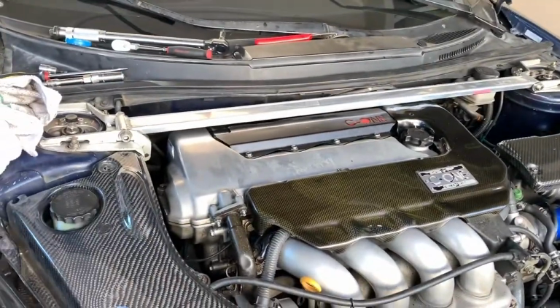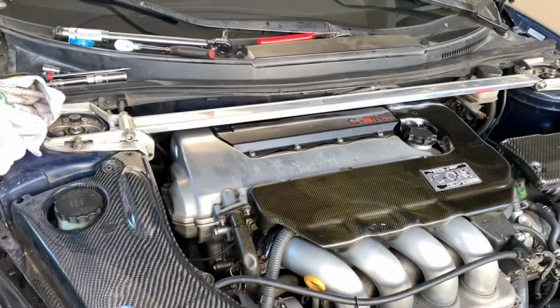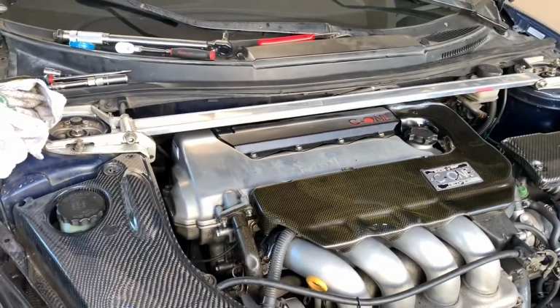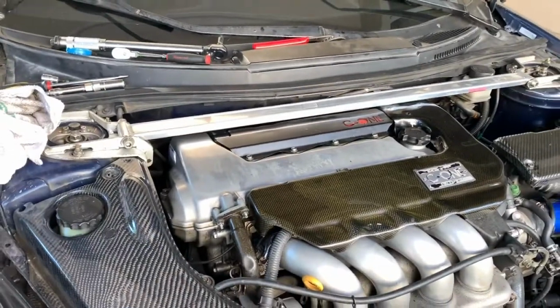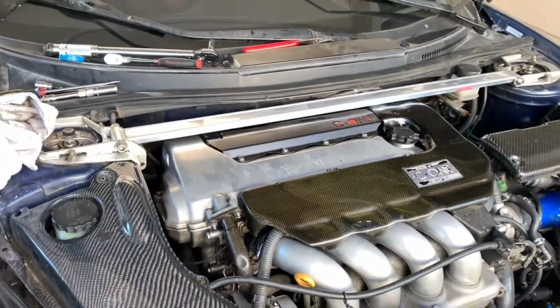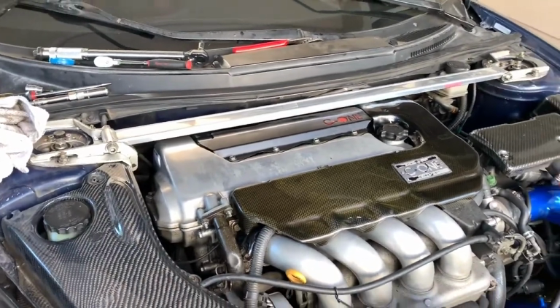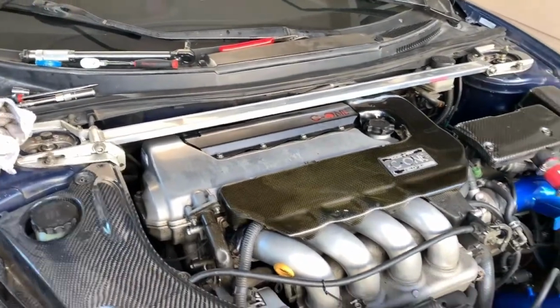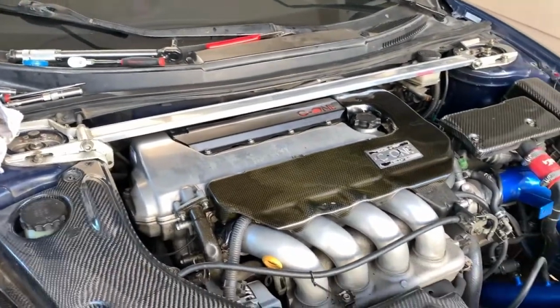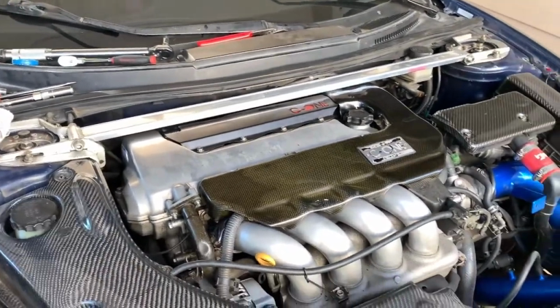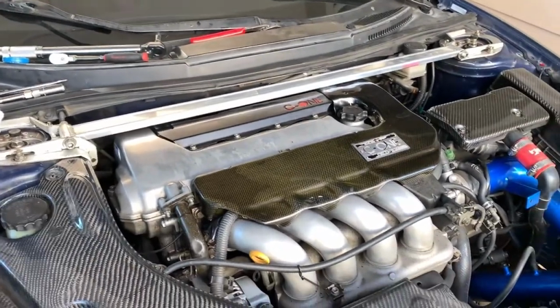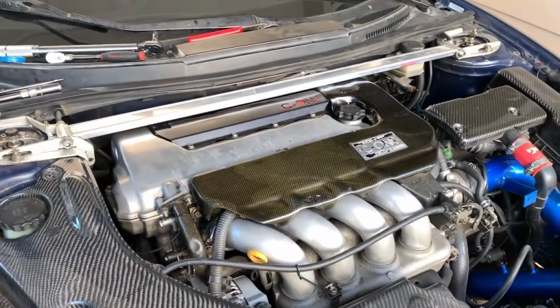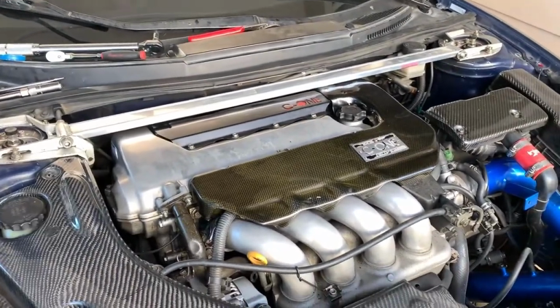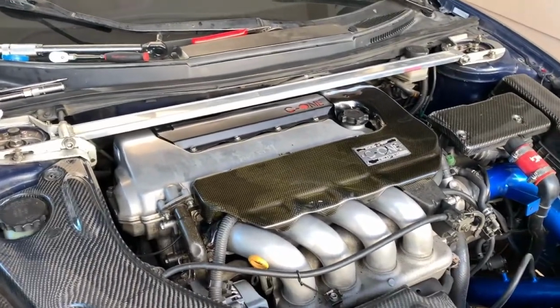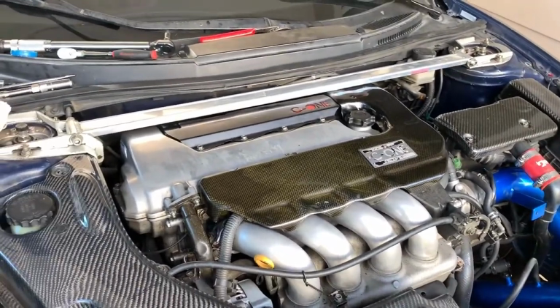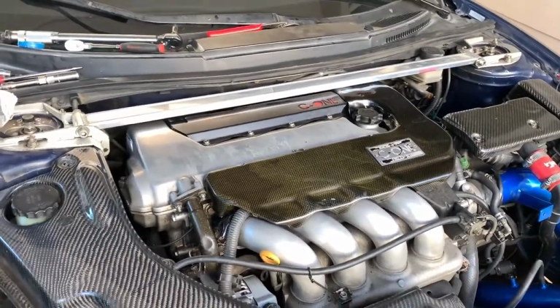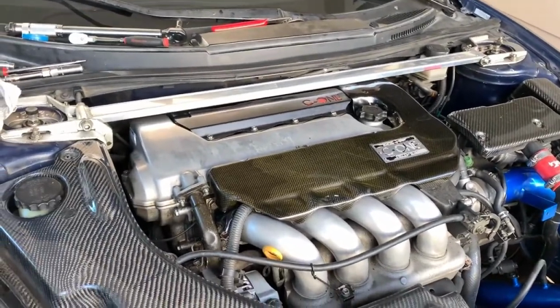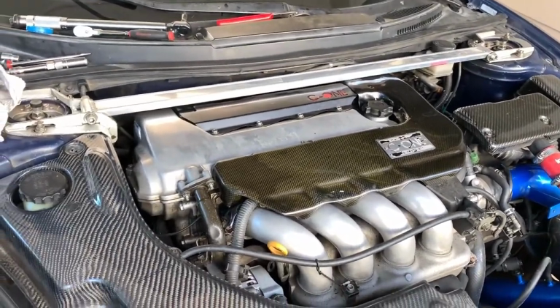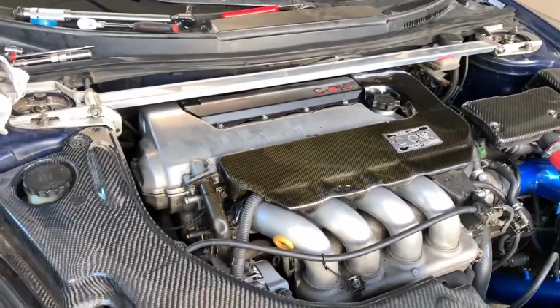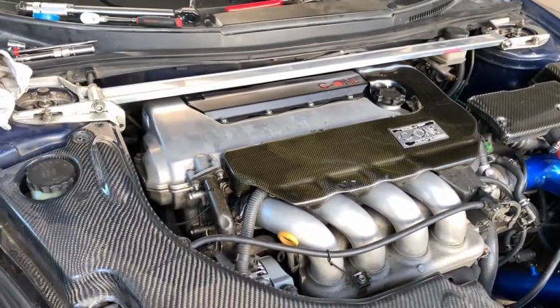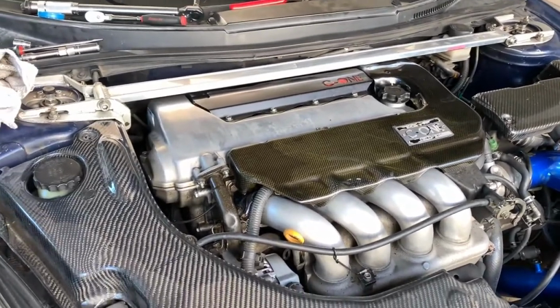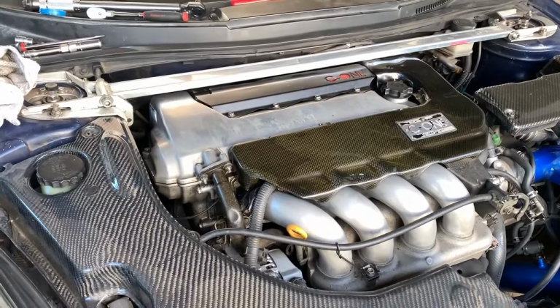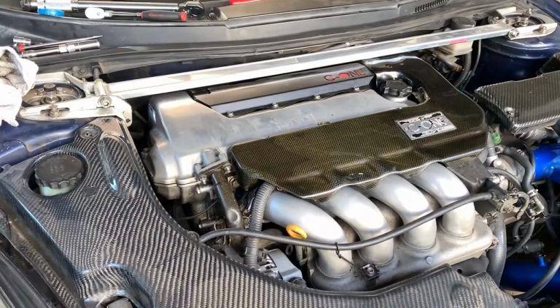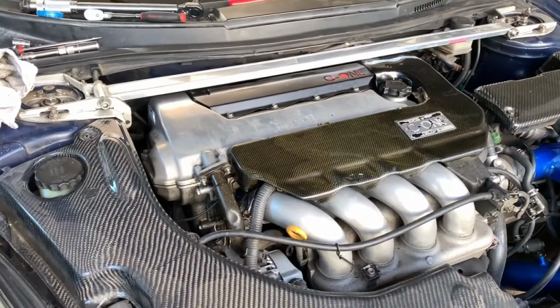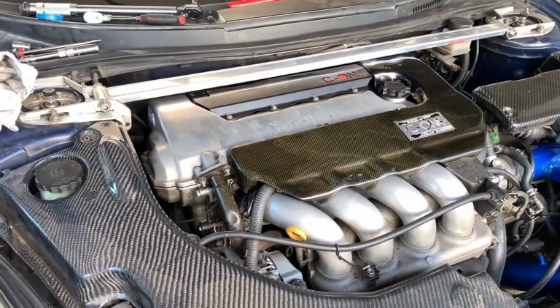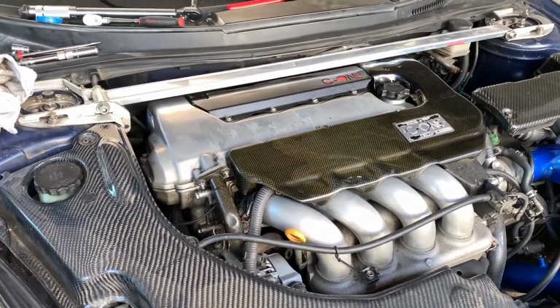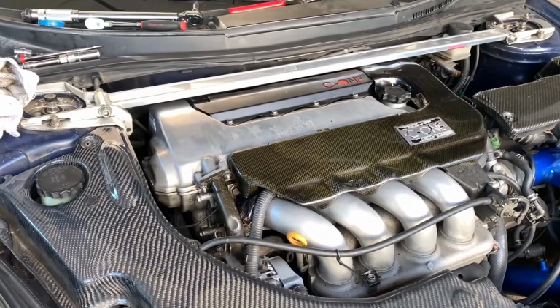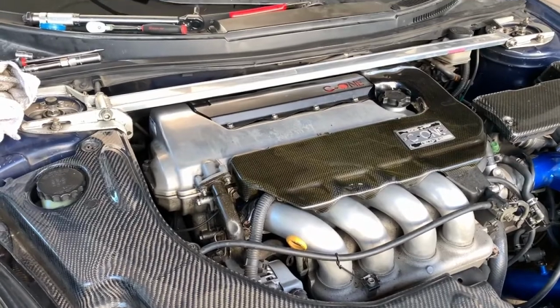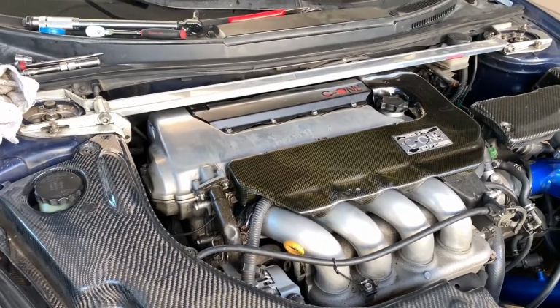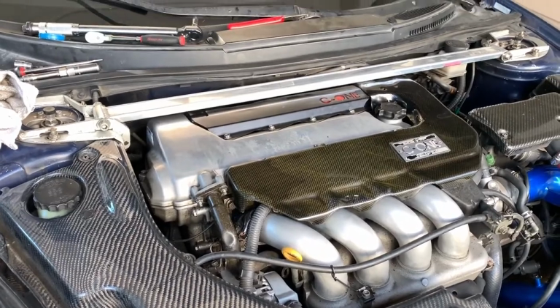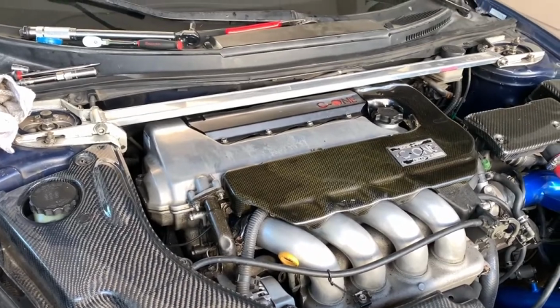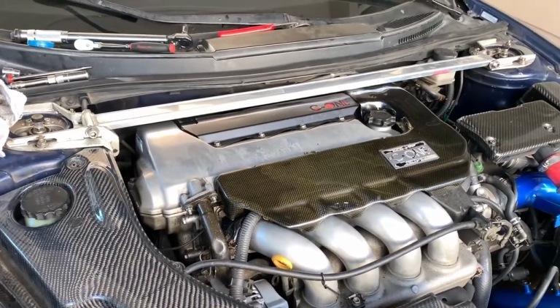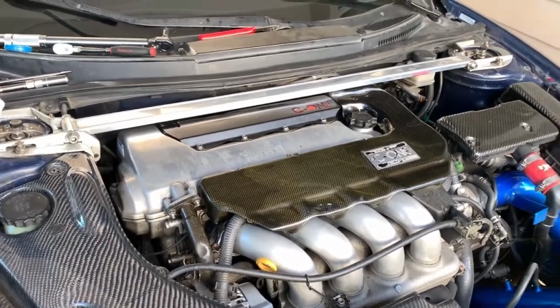I'm gonna go for a test drive and make sure the check engine light doesn't come back on for a random misfire, and we should be good. If not, I'll have to do a compression test, which I really don't want to do.